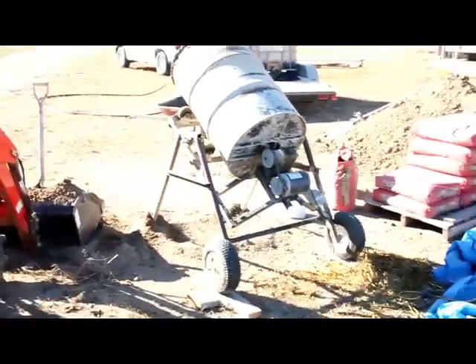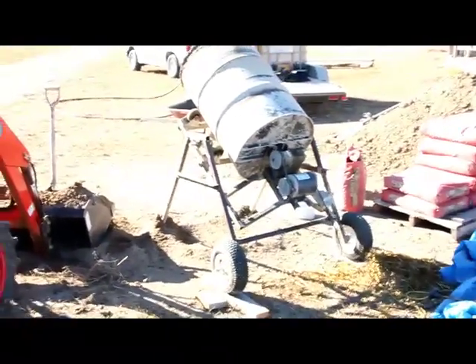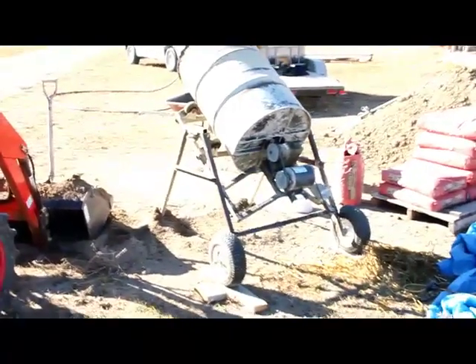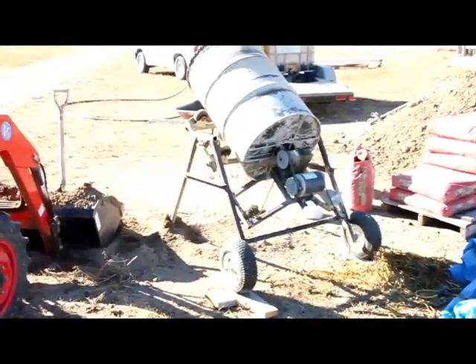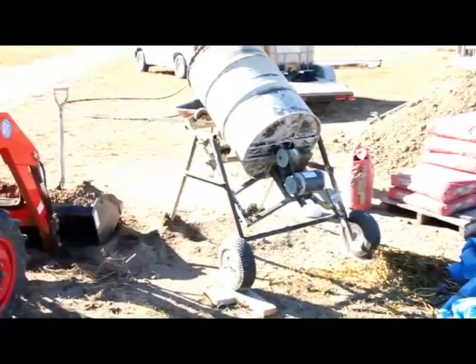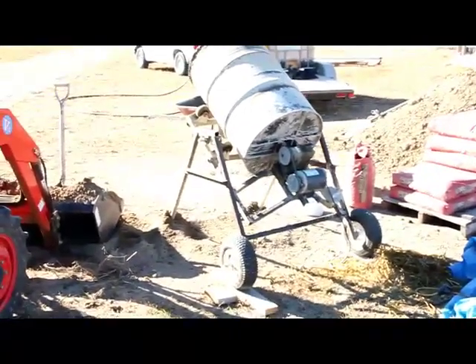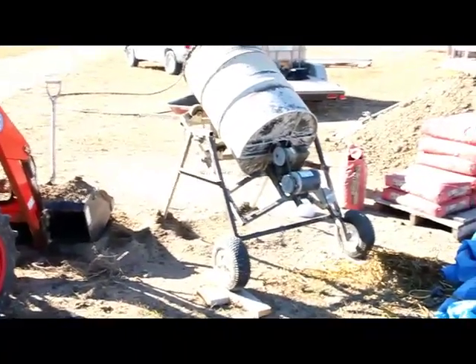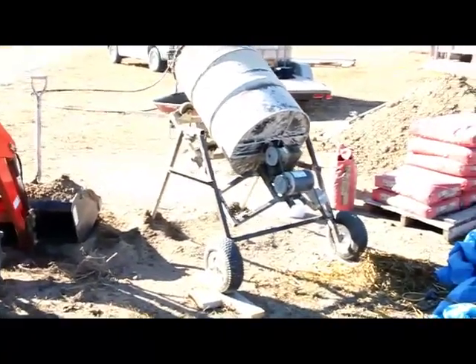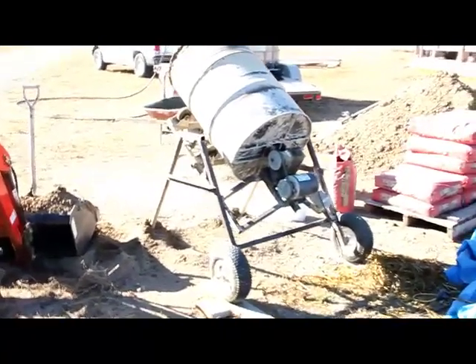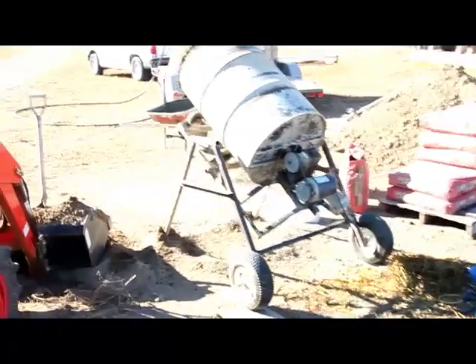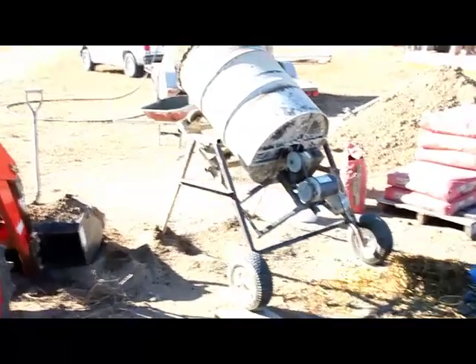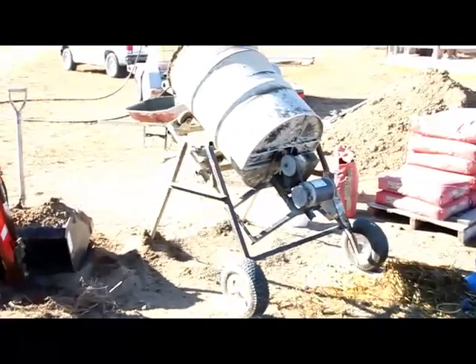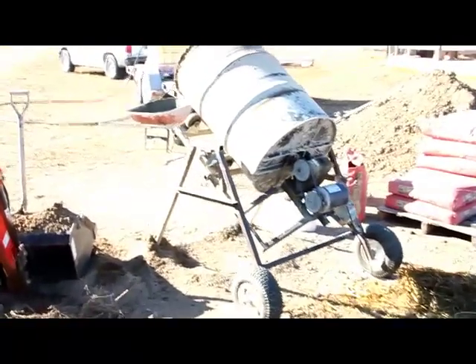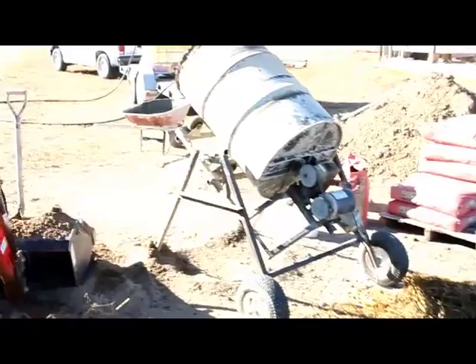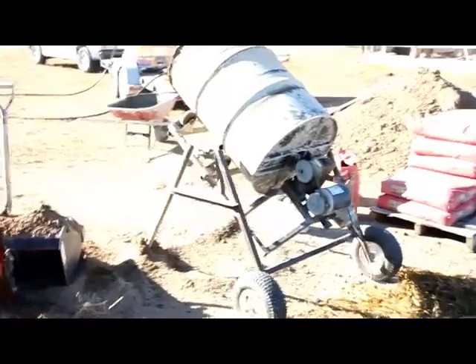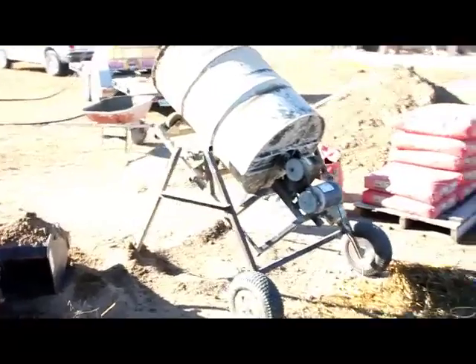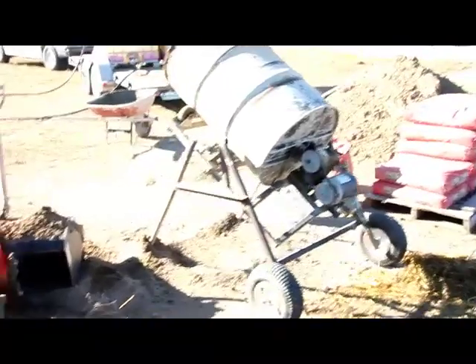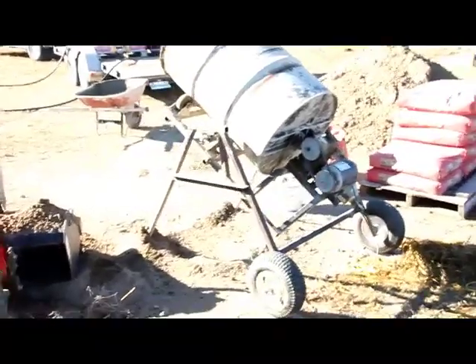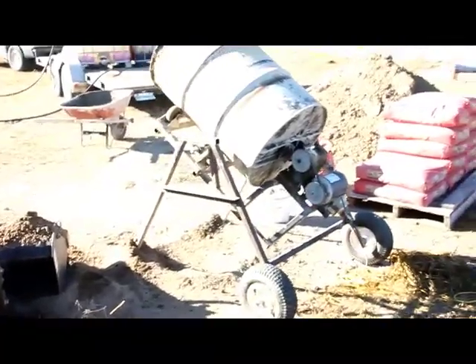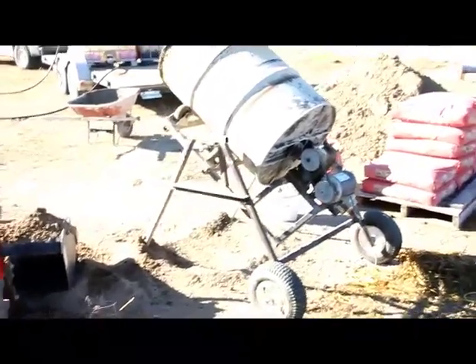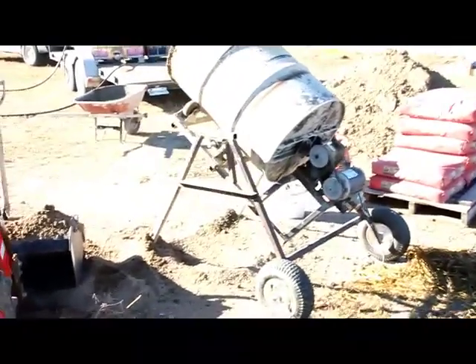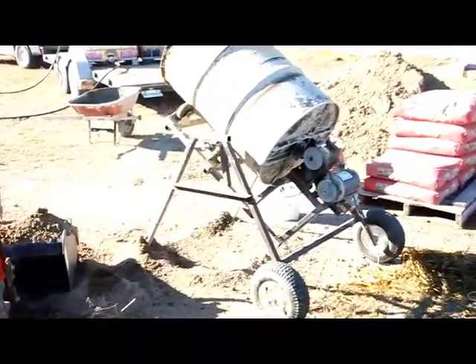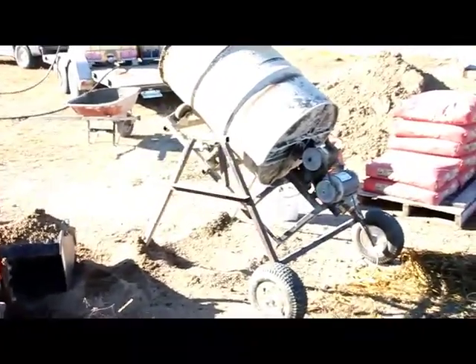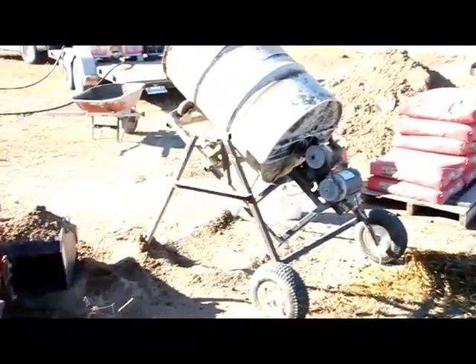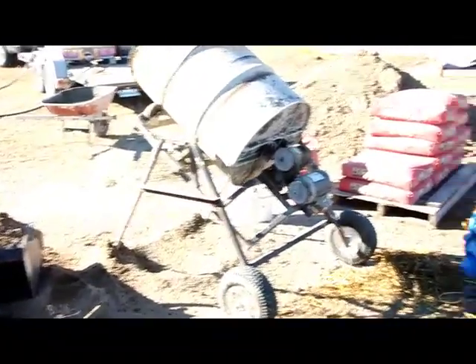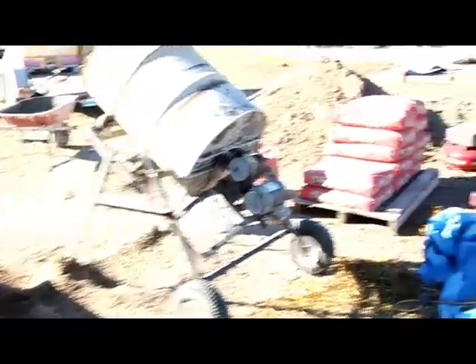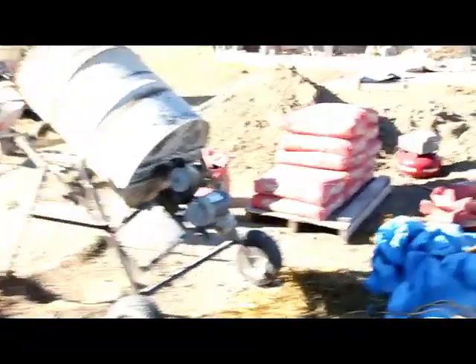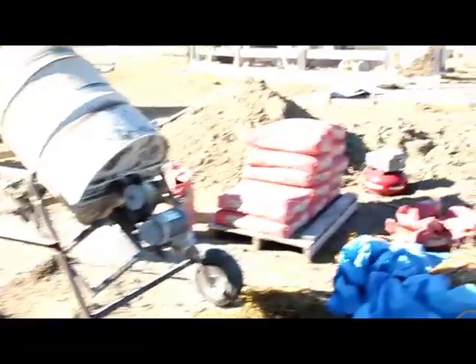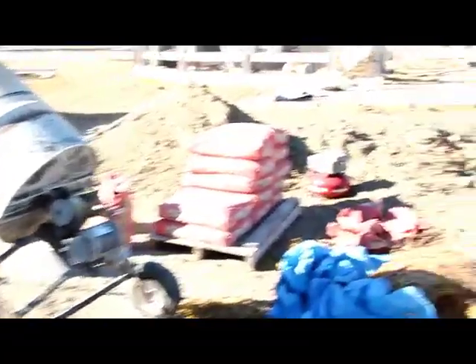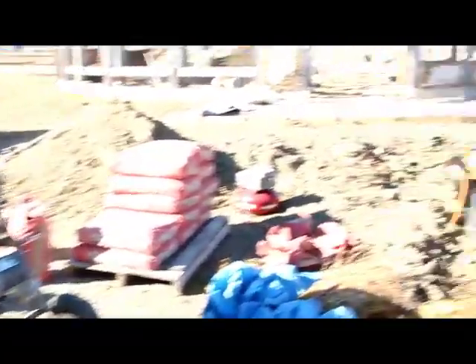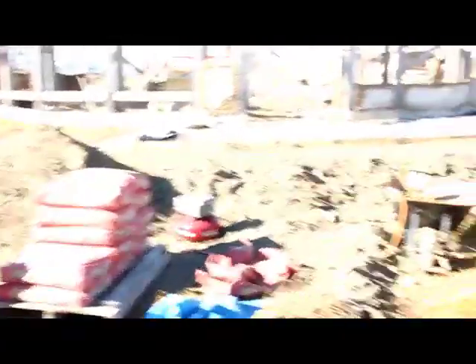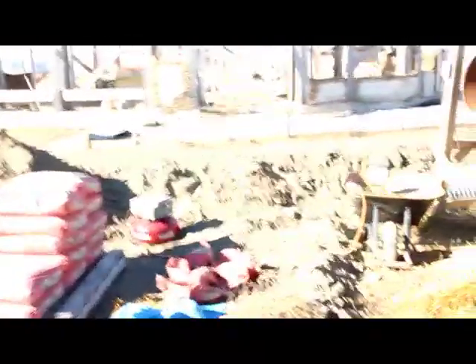Hopefully that gives you some ideas of your own for building your own cement mixer. Thanks a lot for watching today — have a good day.